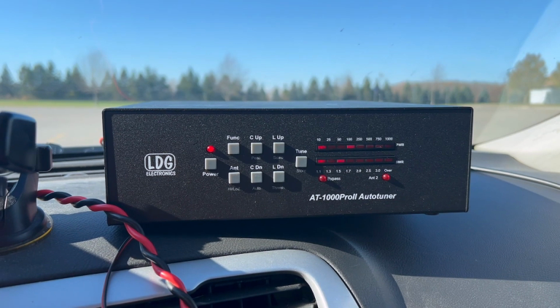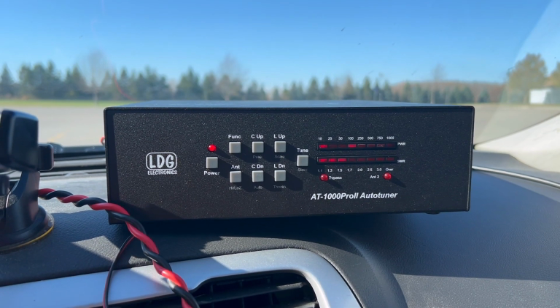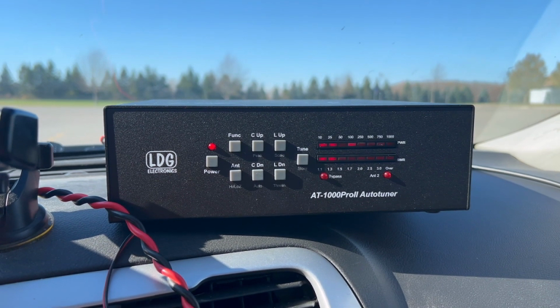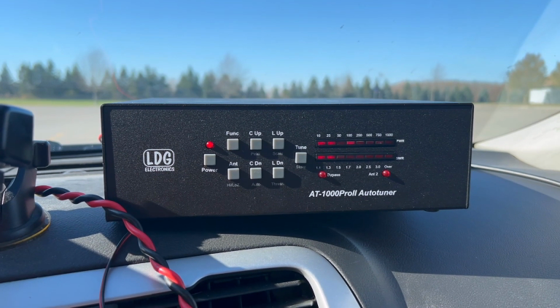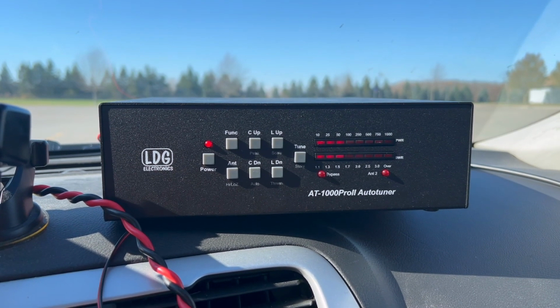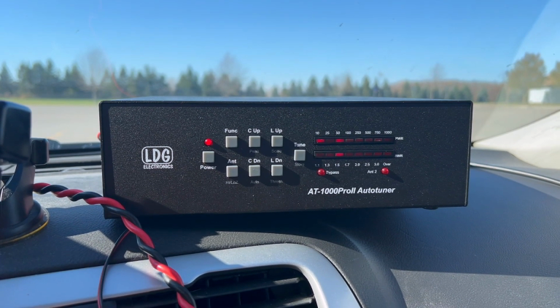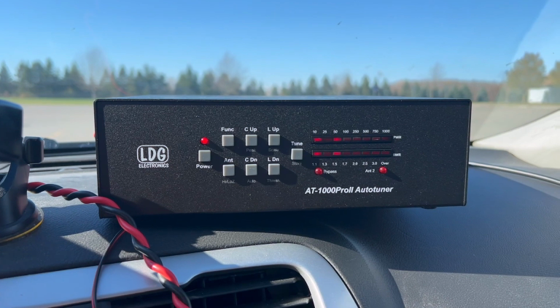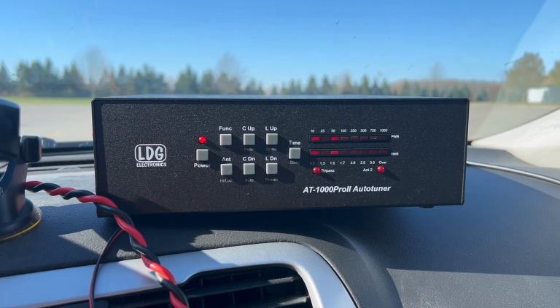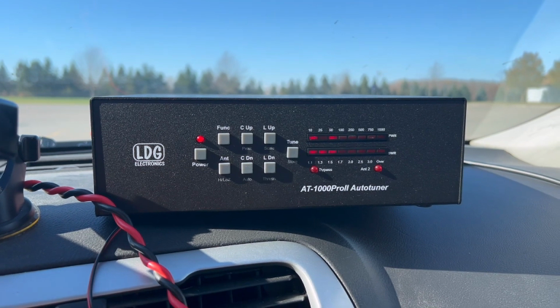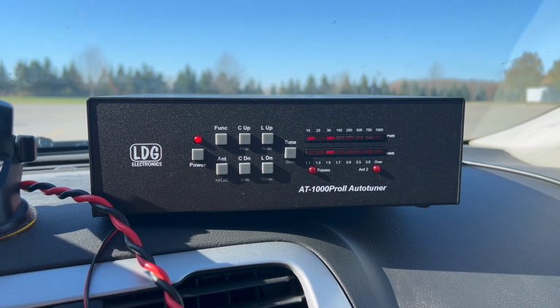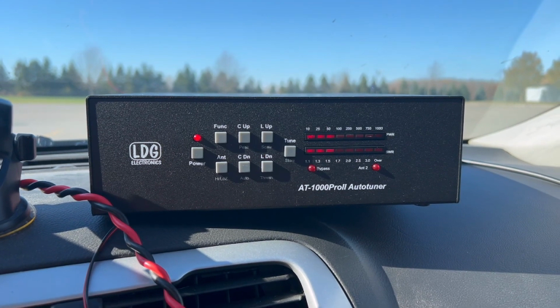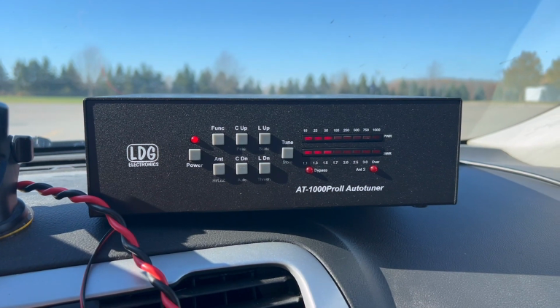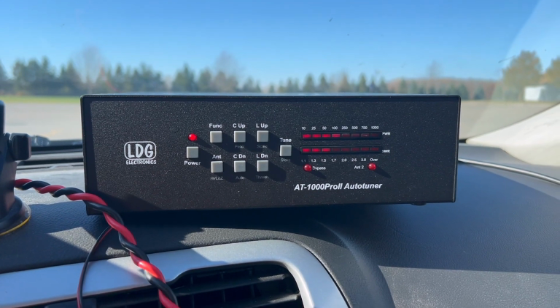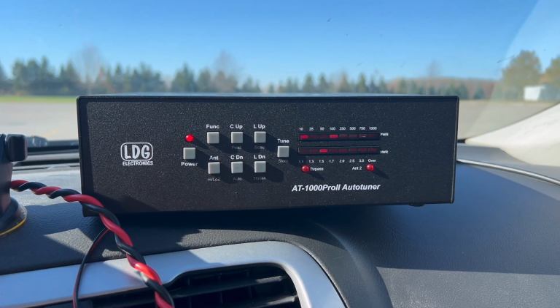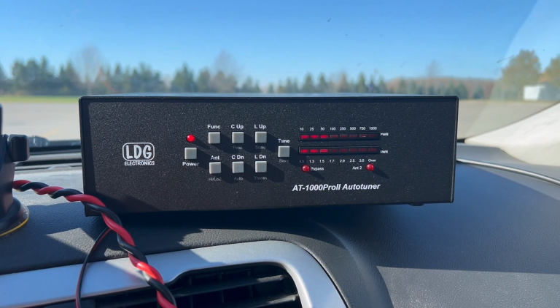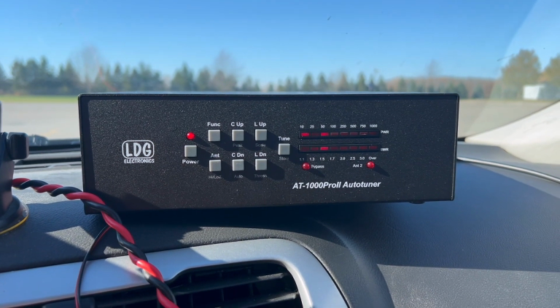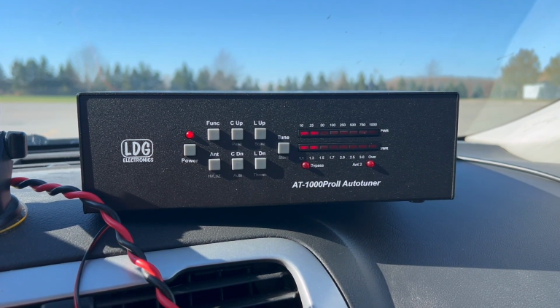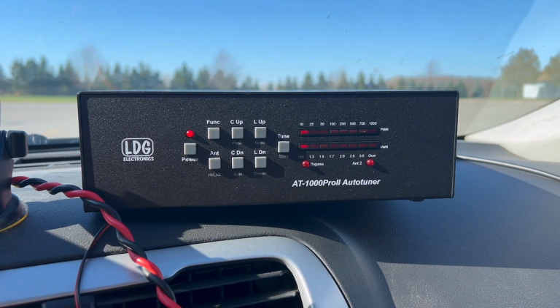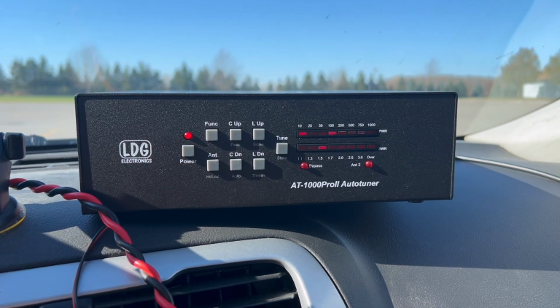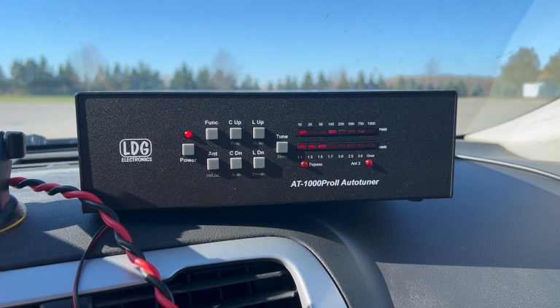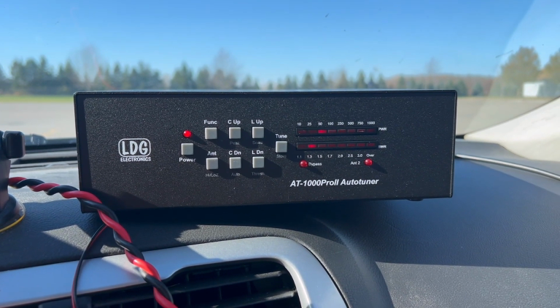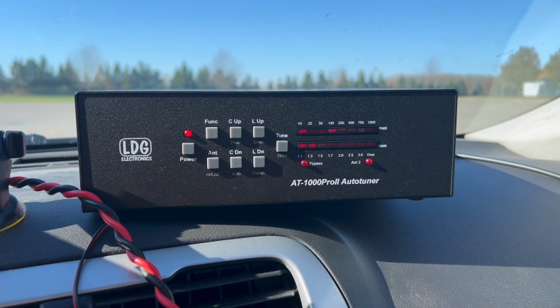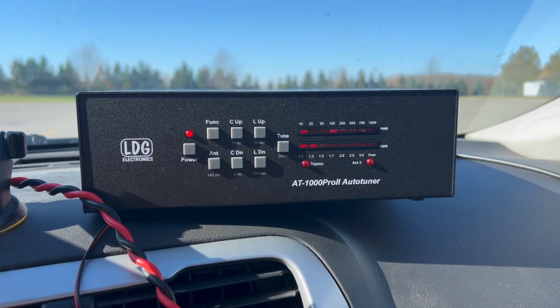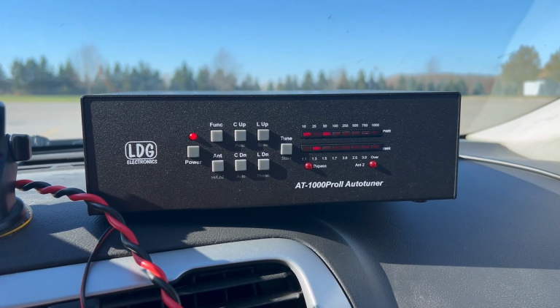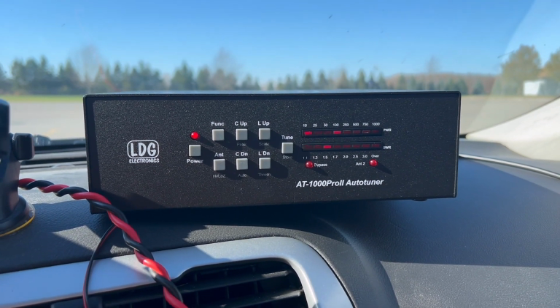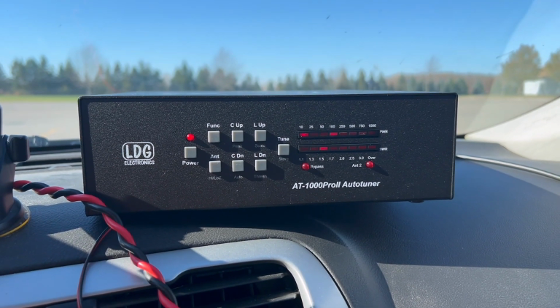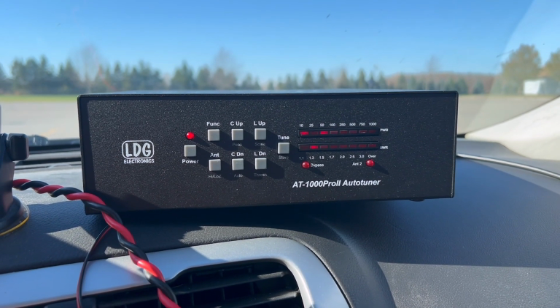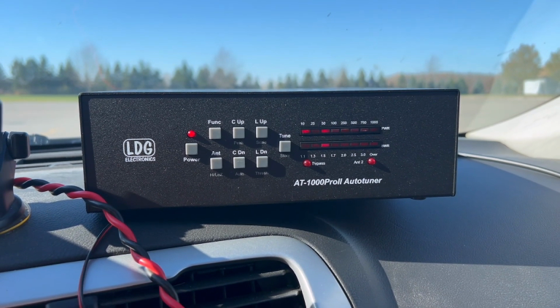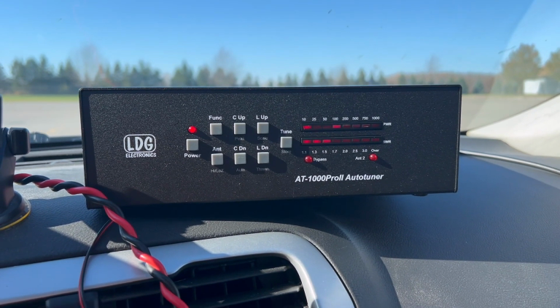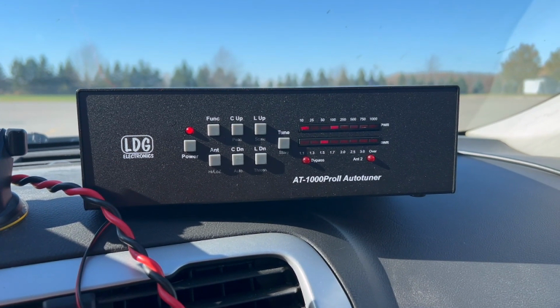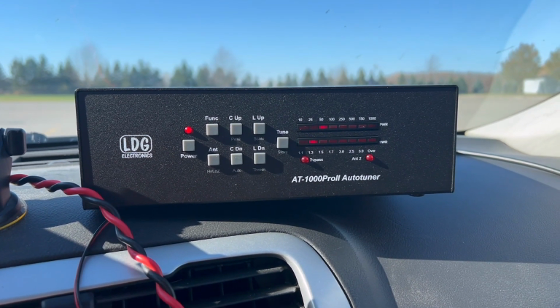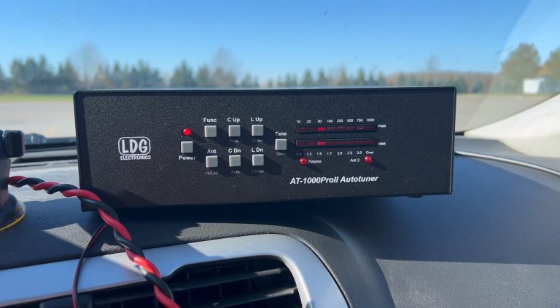The lights on the tuner totally remind me of Knight Rider — I can't be the only one.